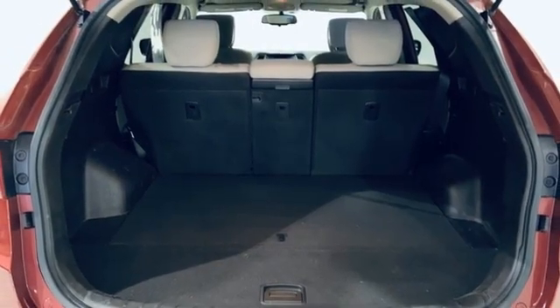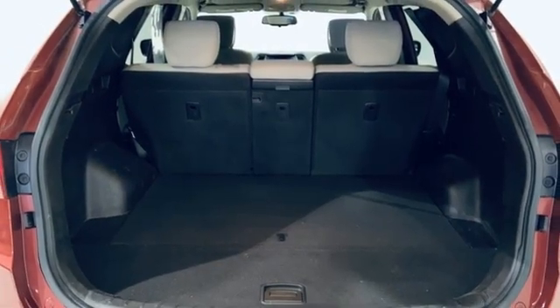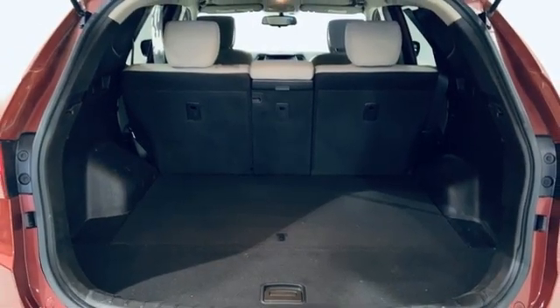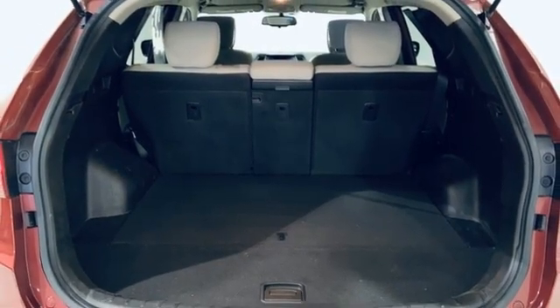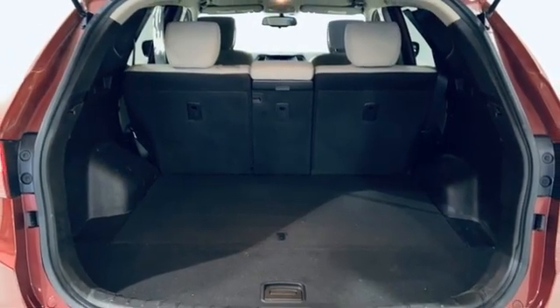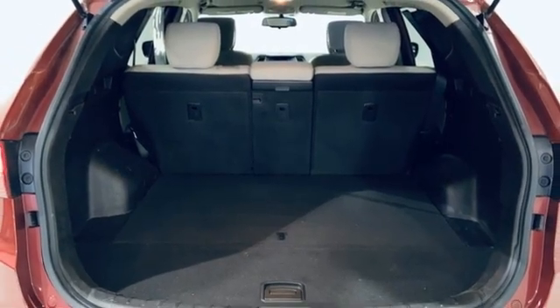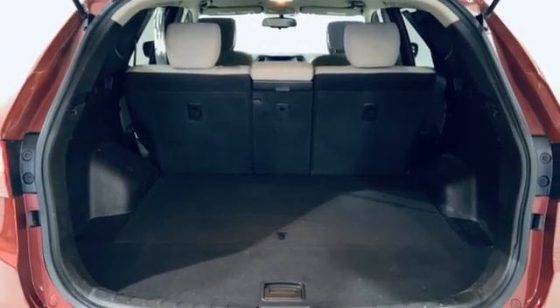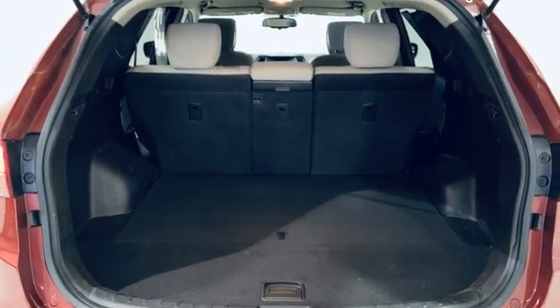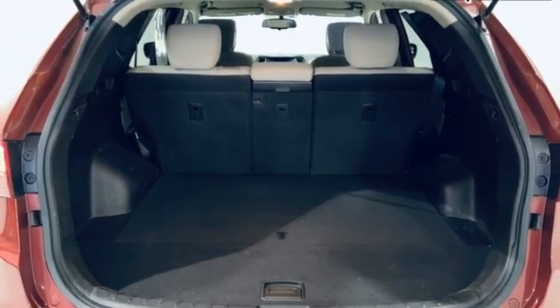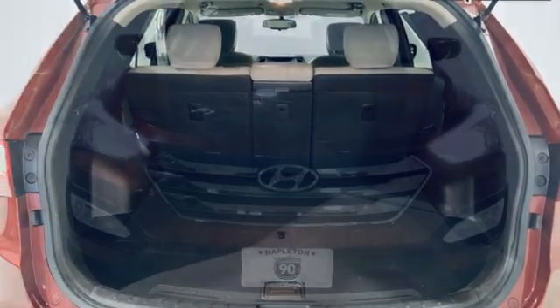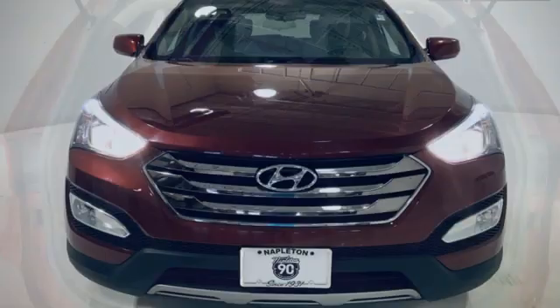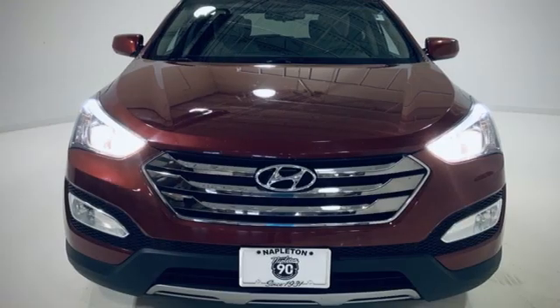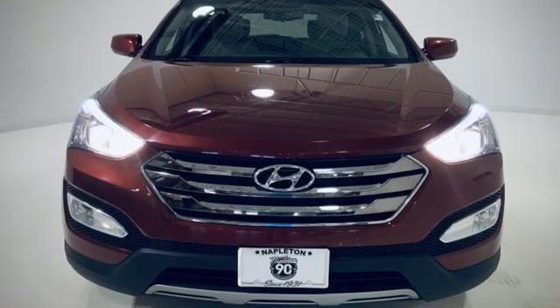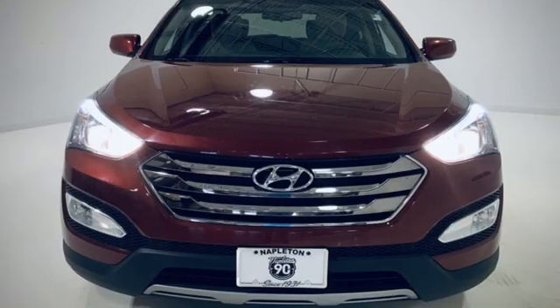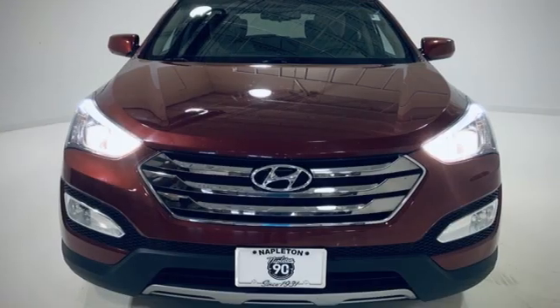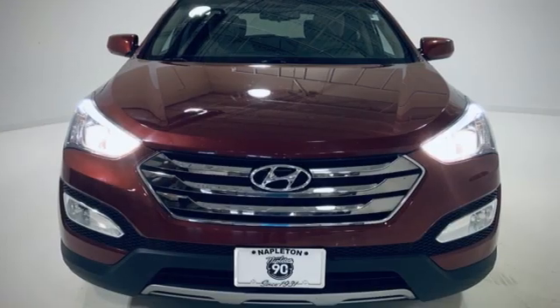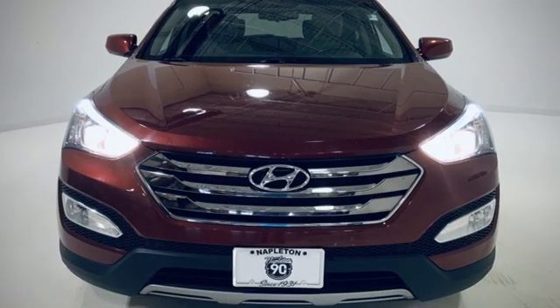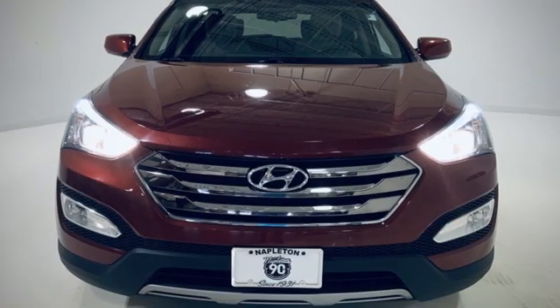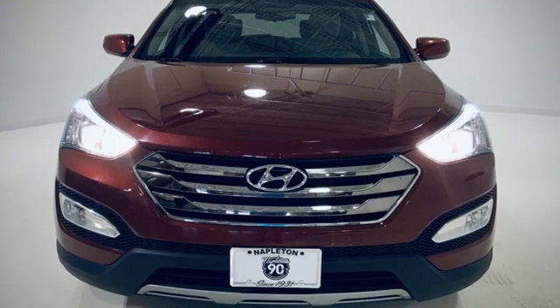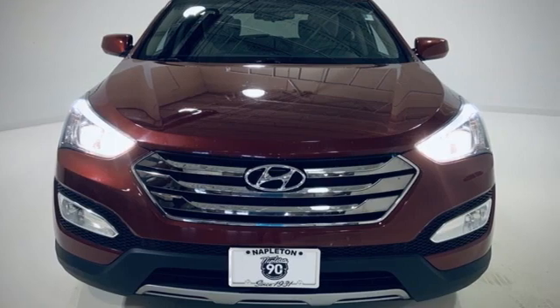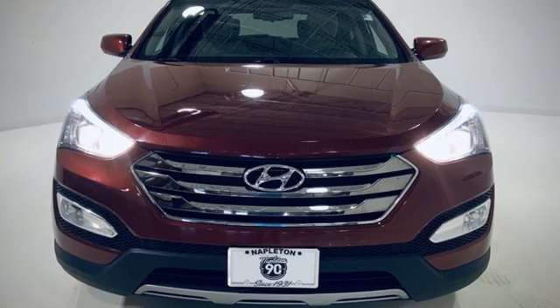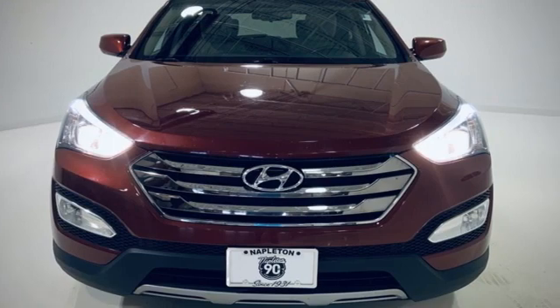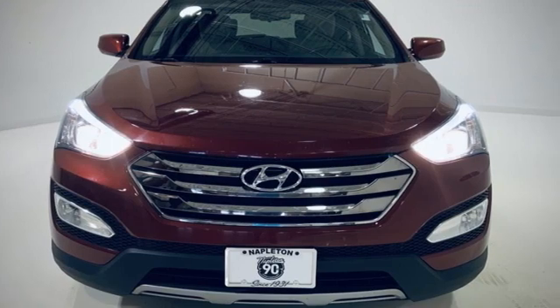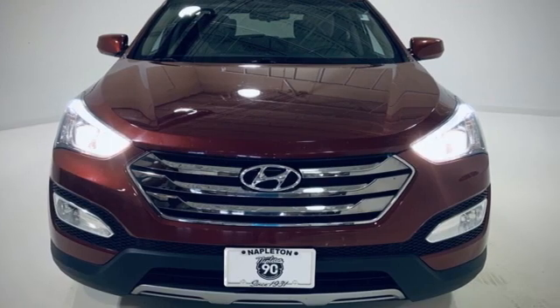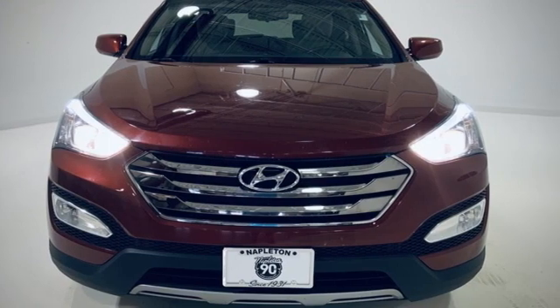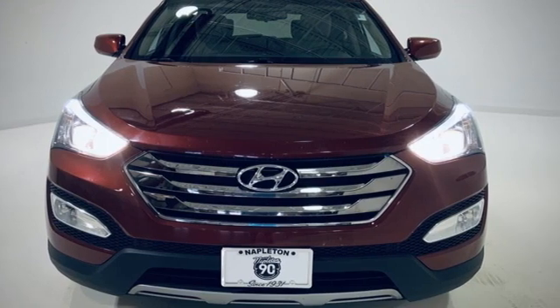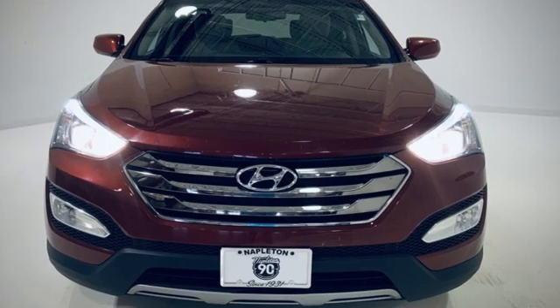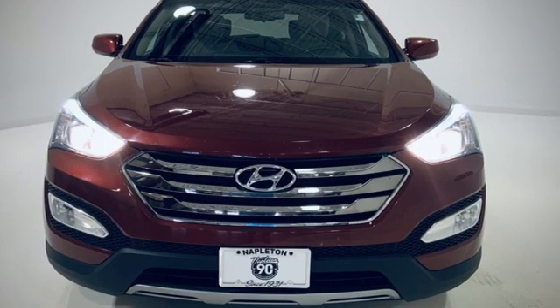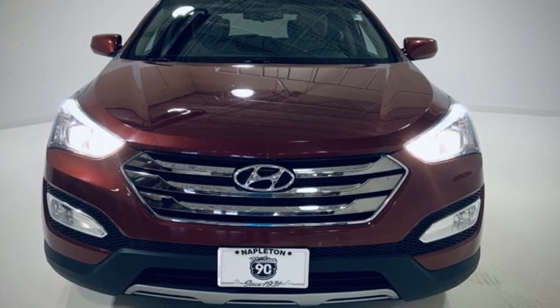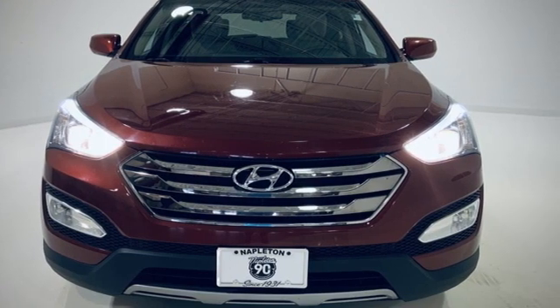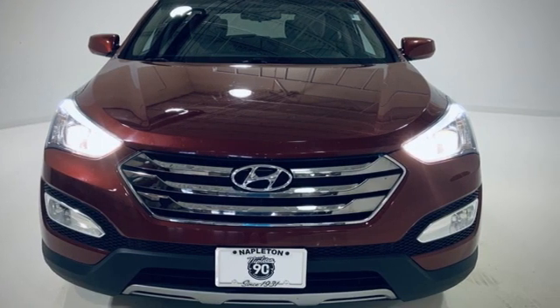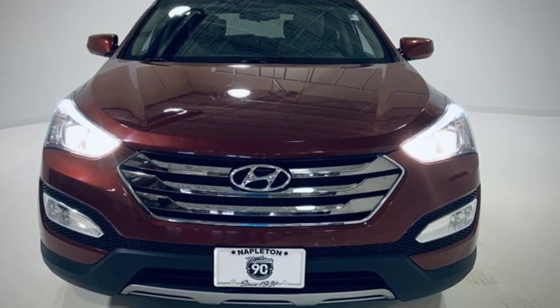Comfortable, convenient, quality Toyota. Take it for a test drive today.